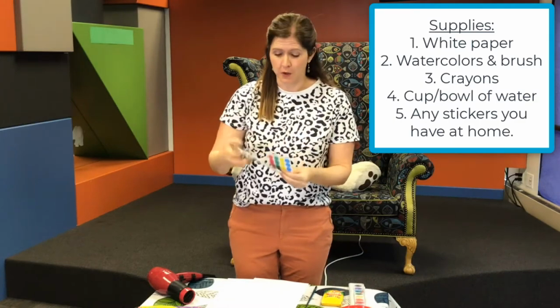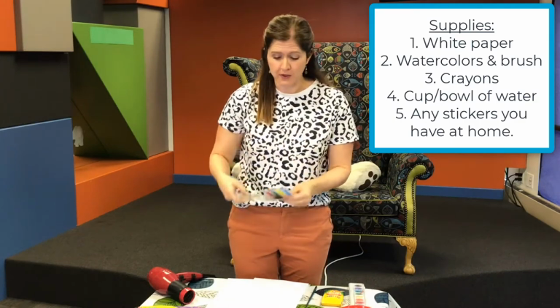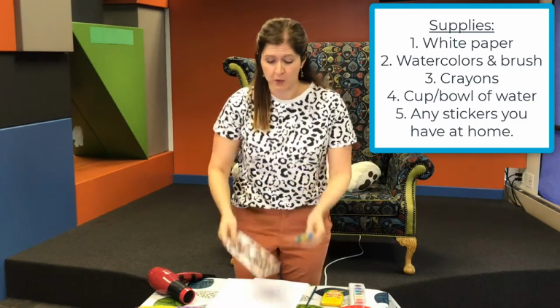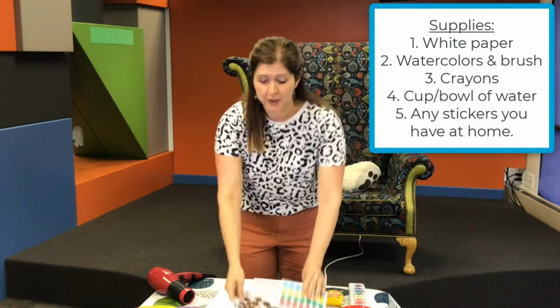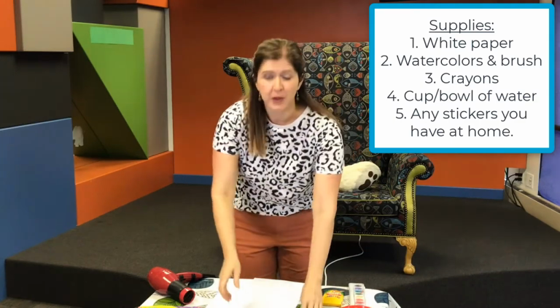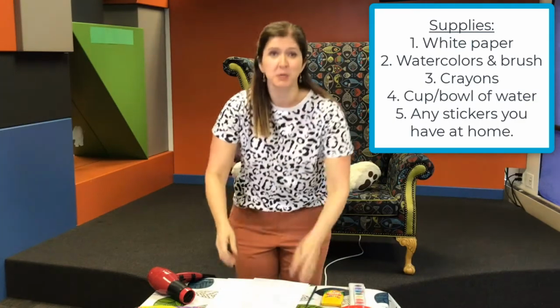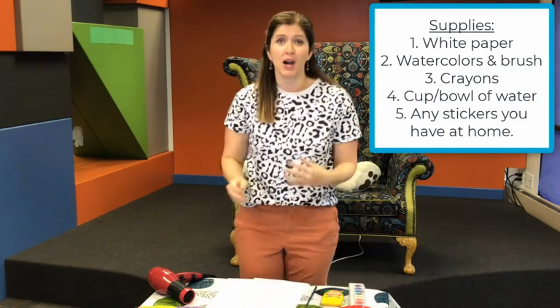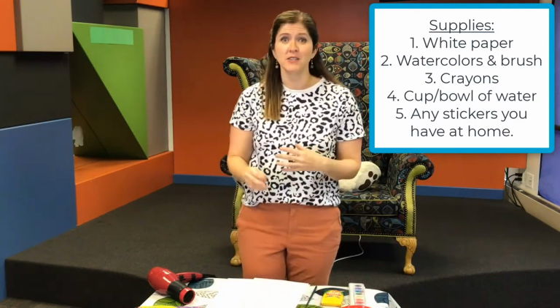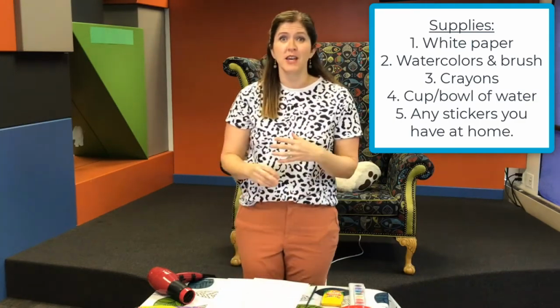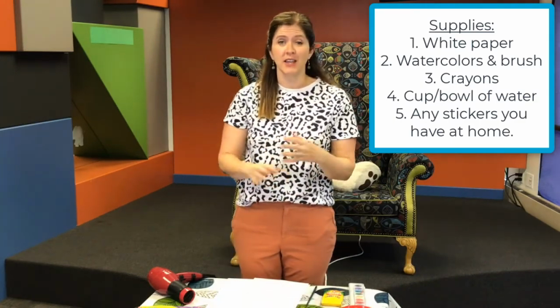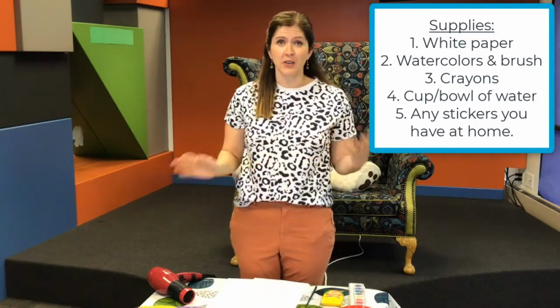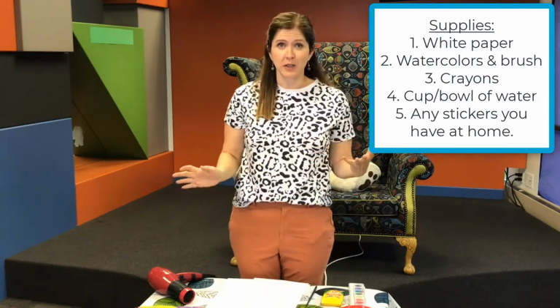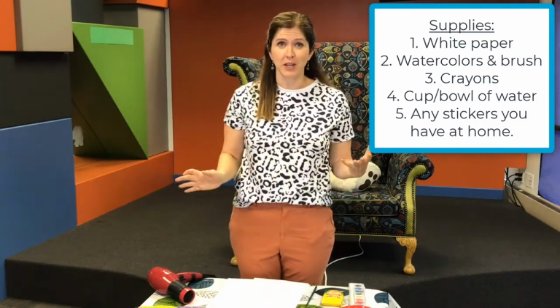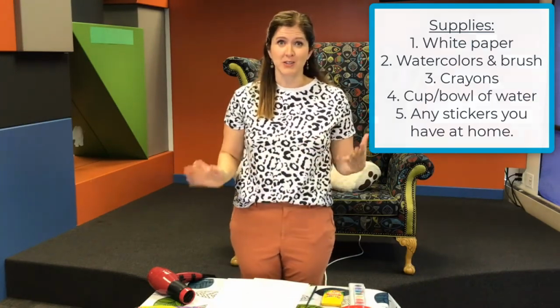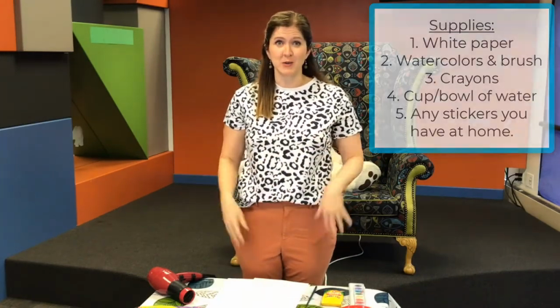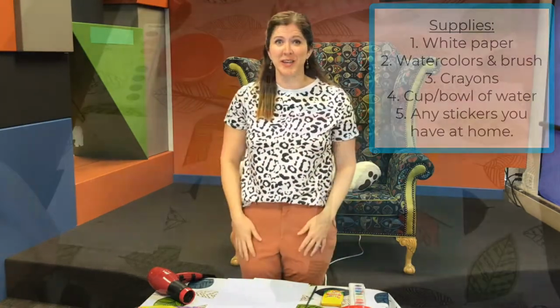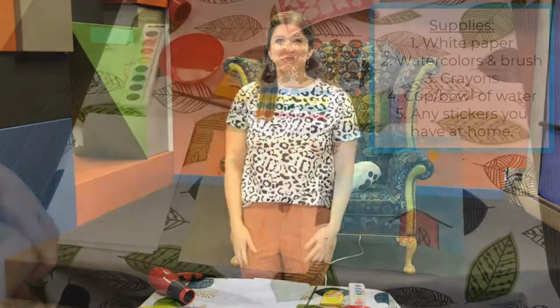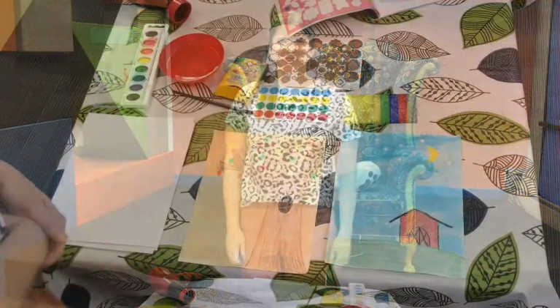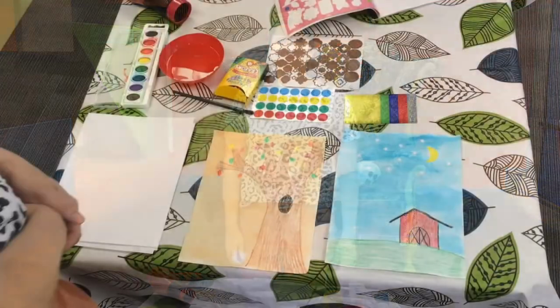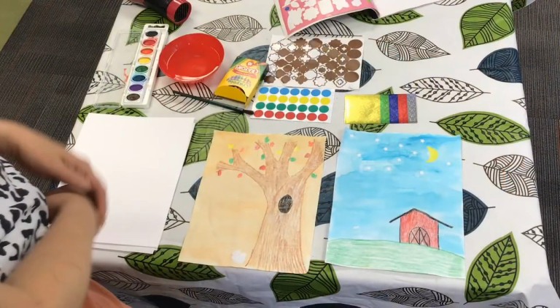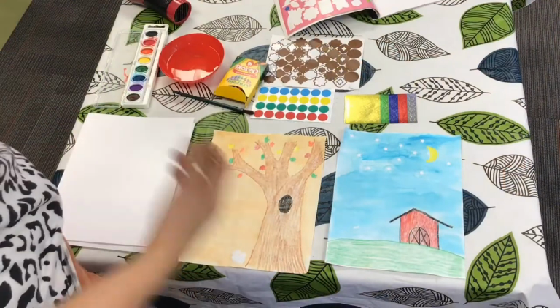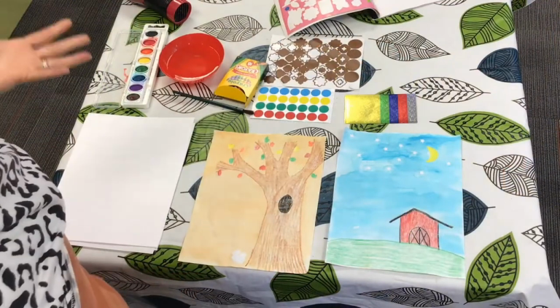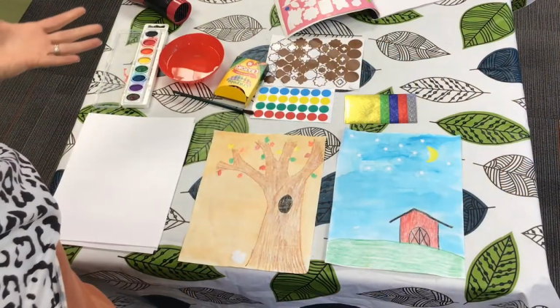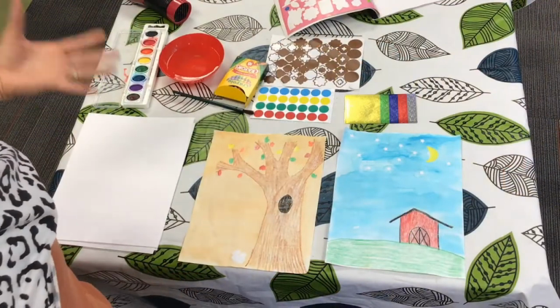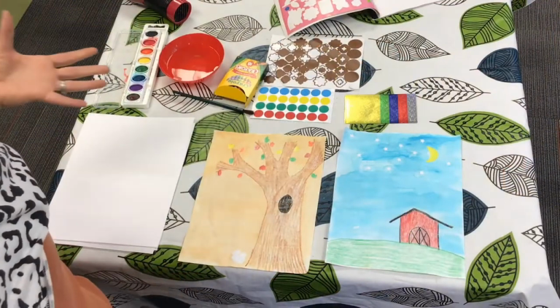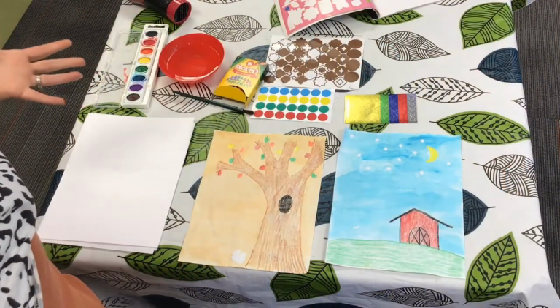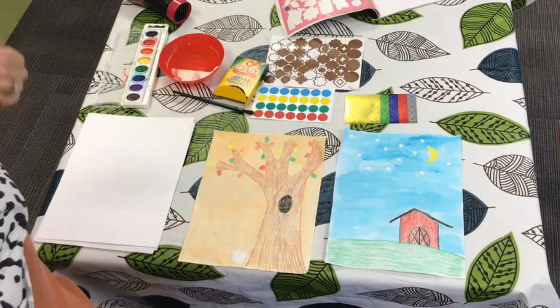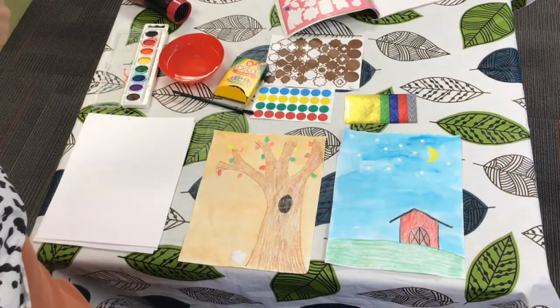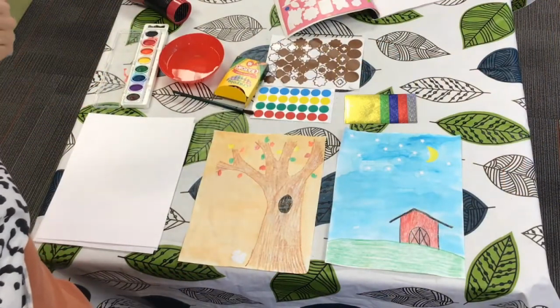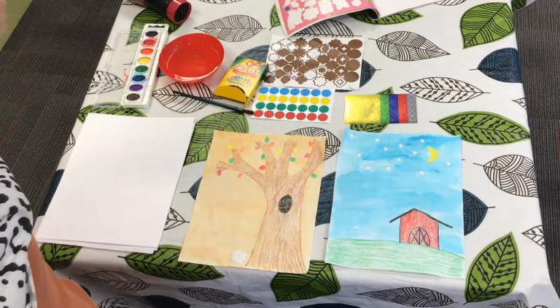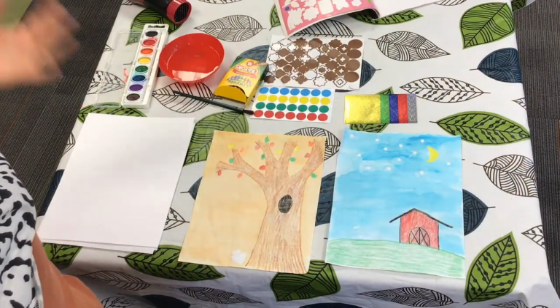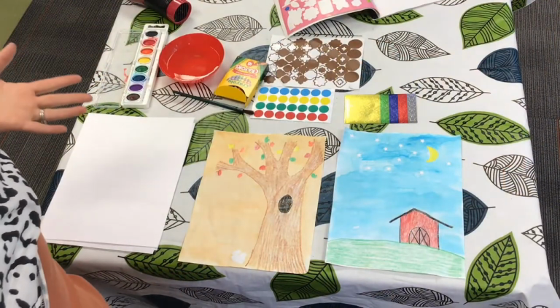Go ahead and press pause and gather what you need. I'll see you in a minute. Hopefully you've gathered all the things you need, all the supplies.